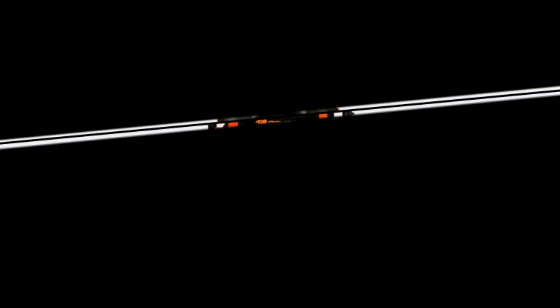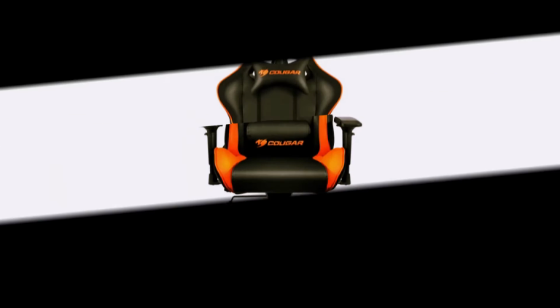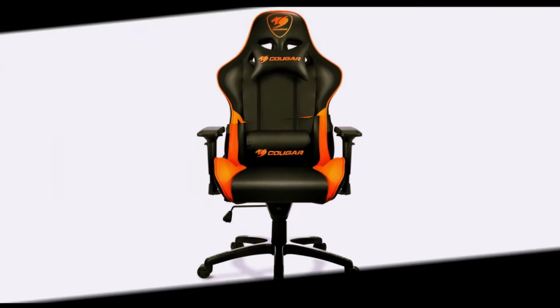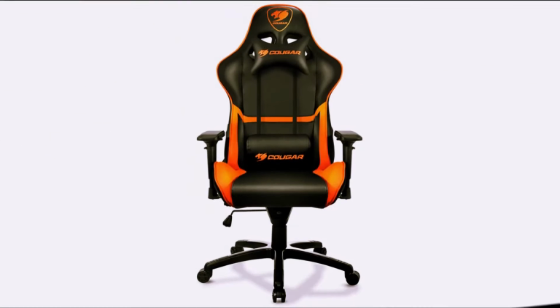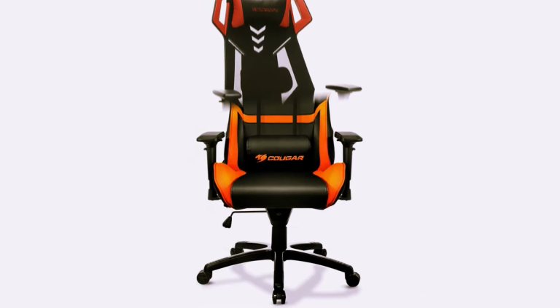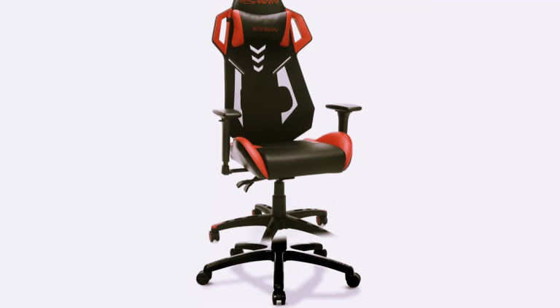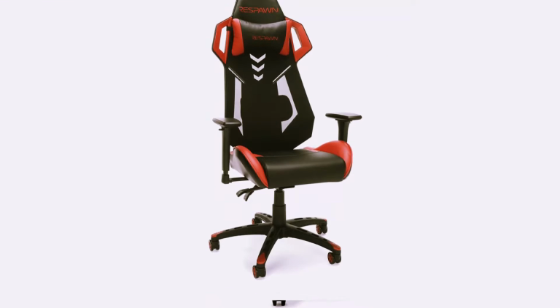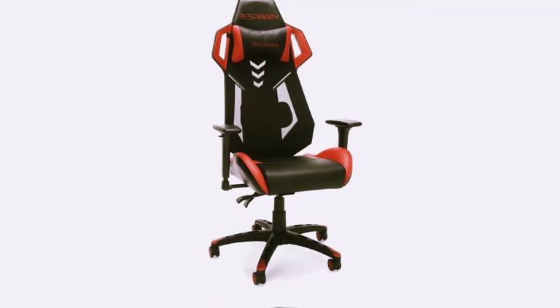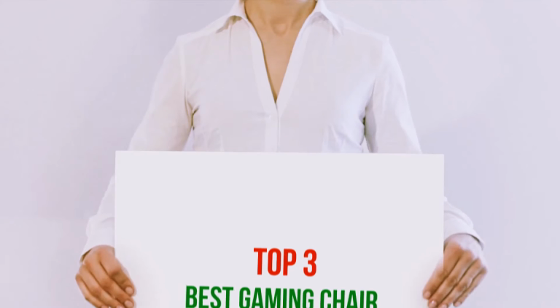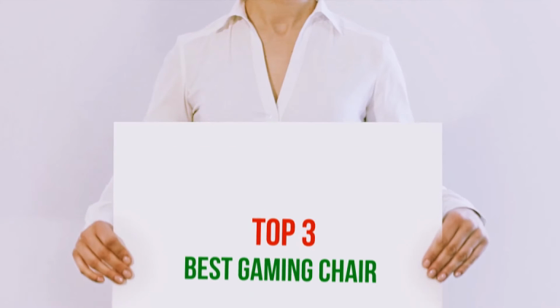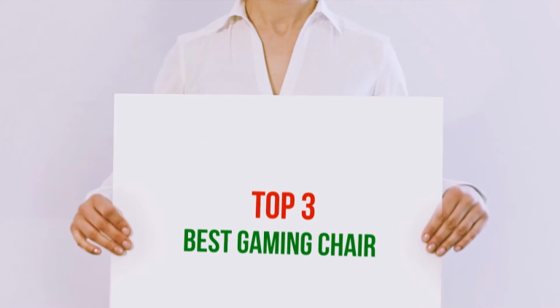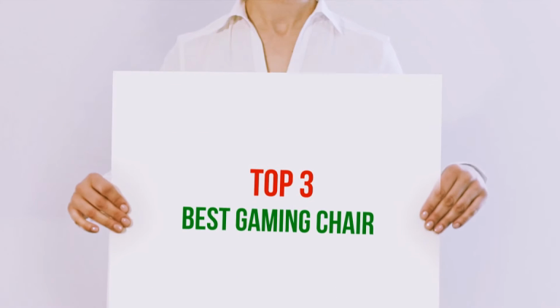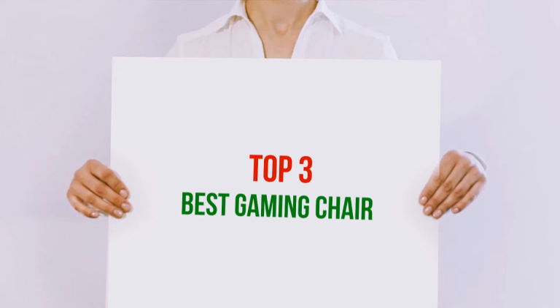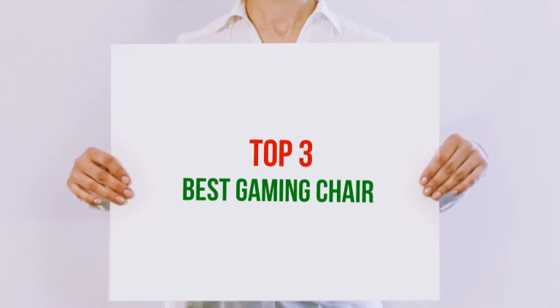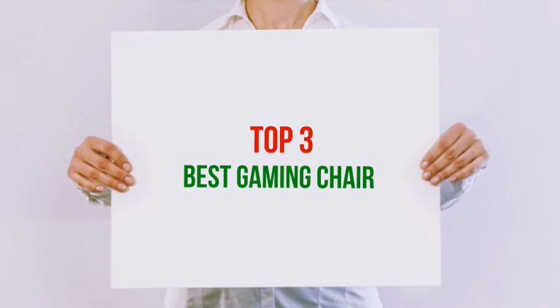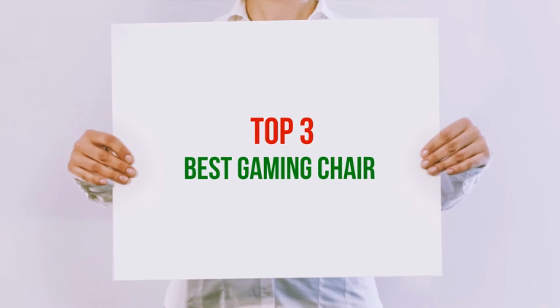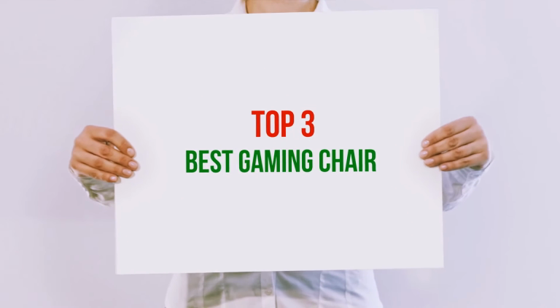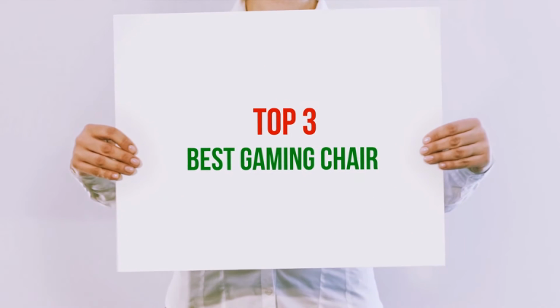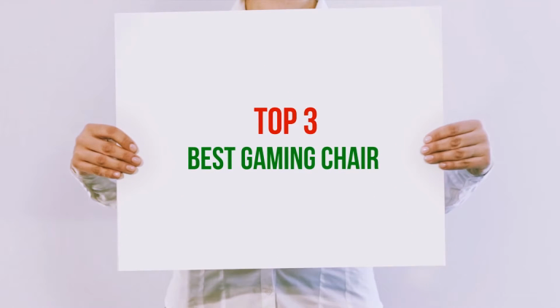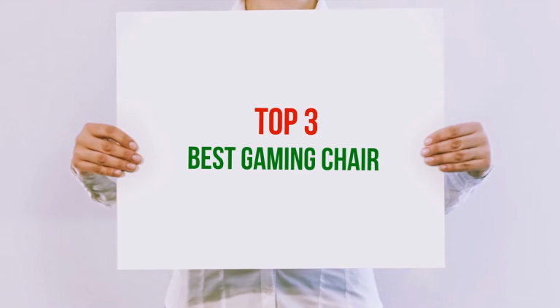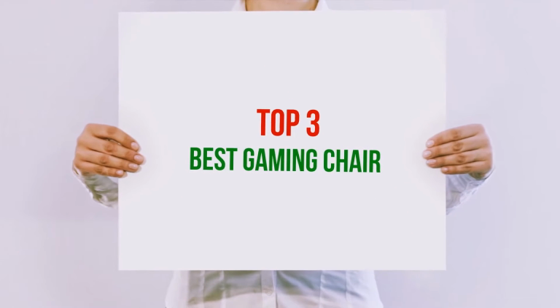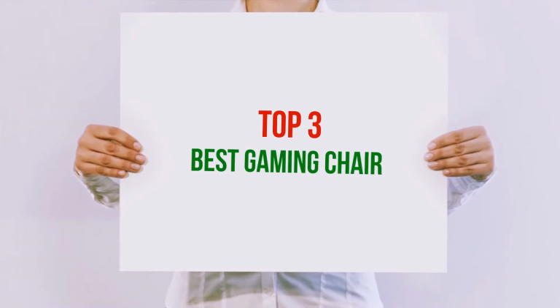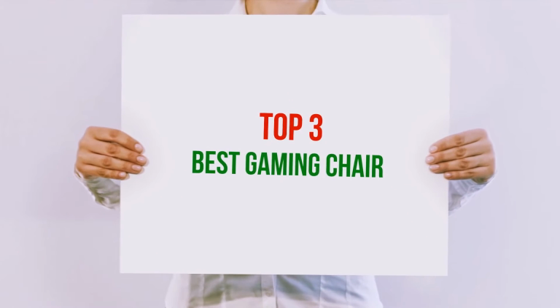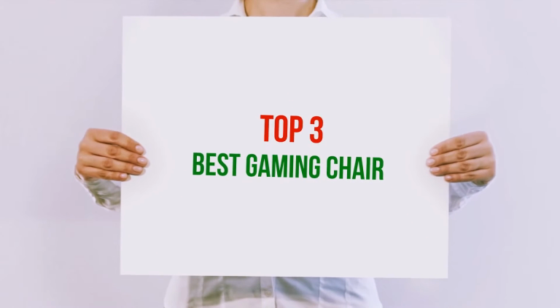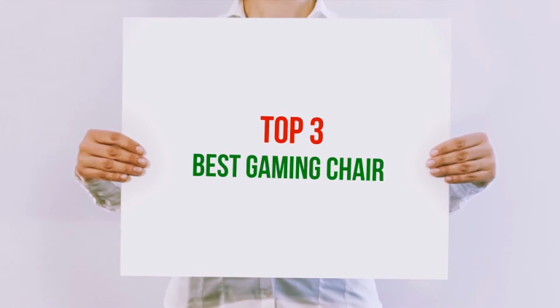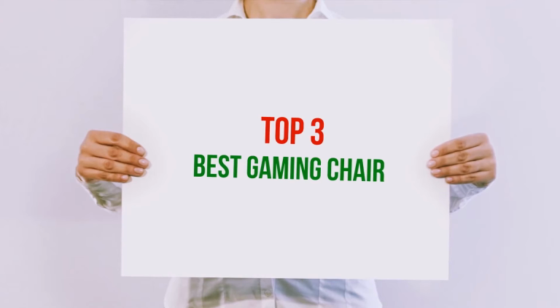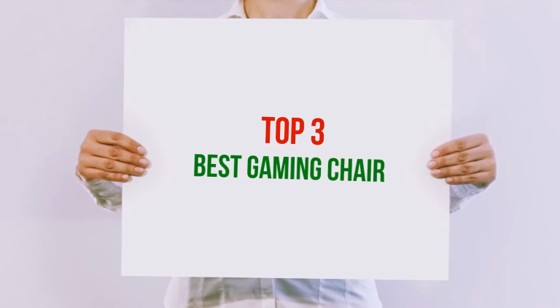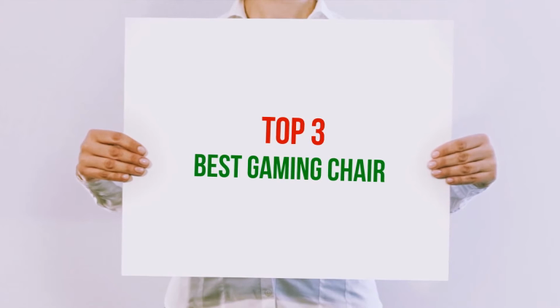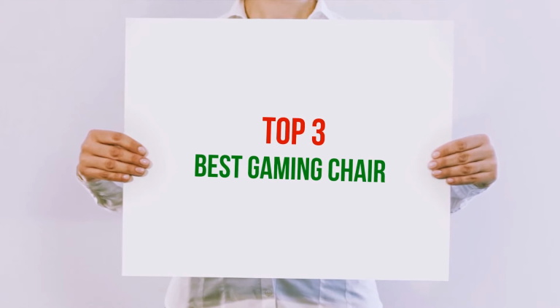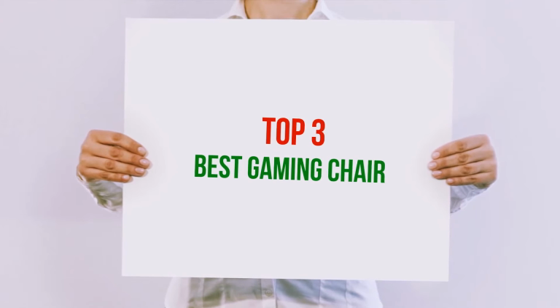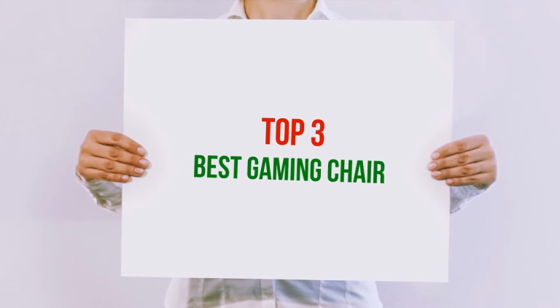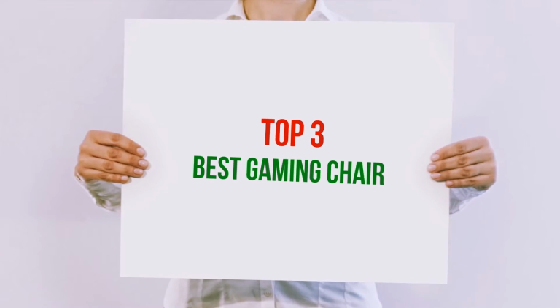Hi guys, welcome back to my channel. In today's video, we're gonna check out the top 3 best gaming chairs.